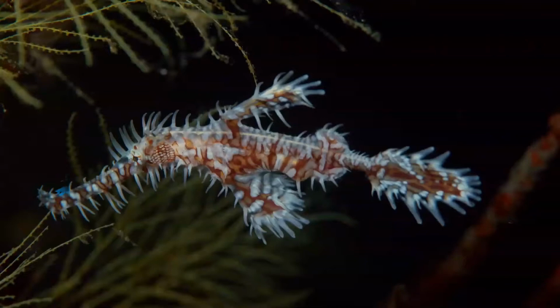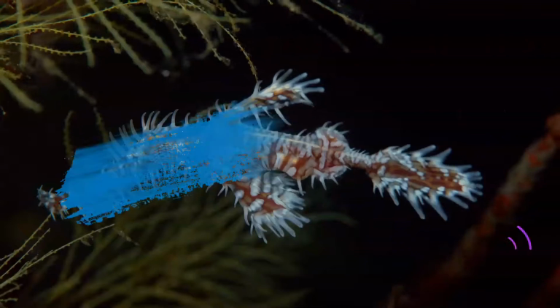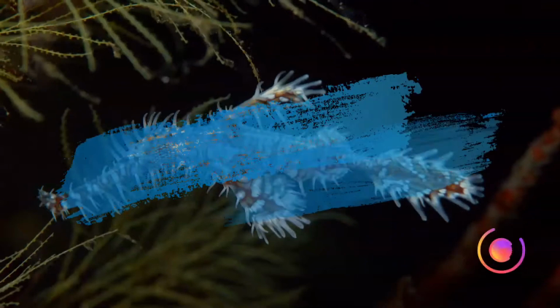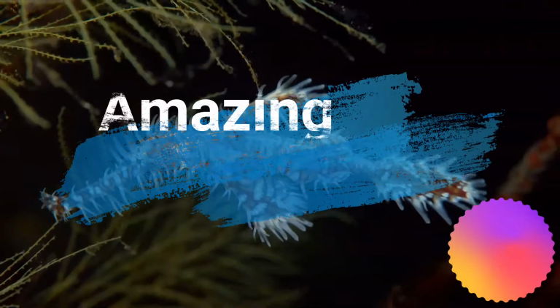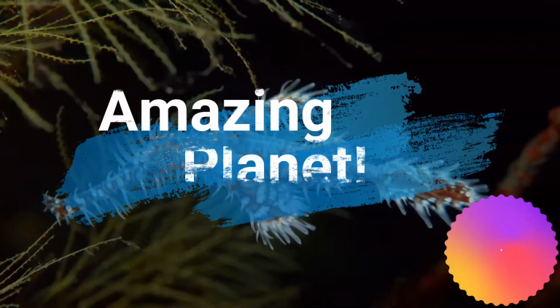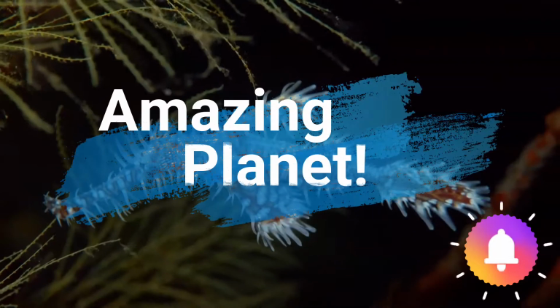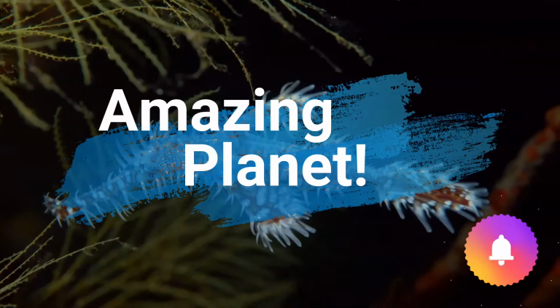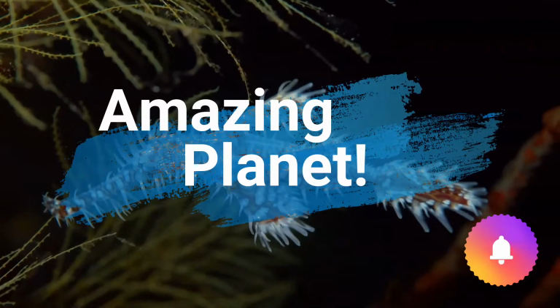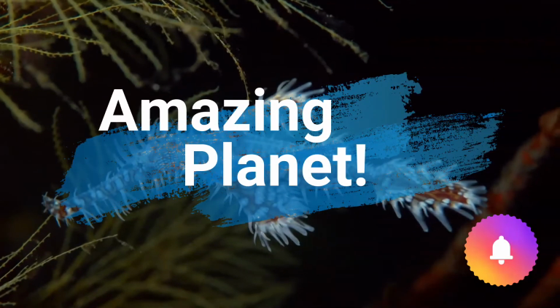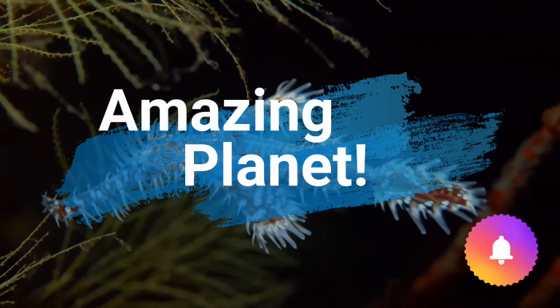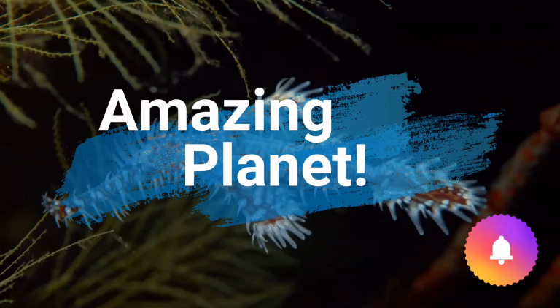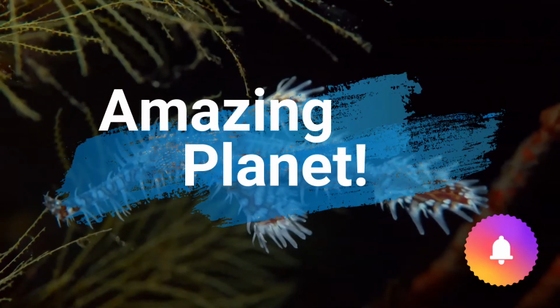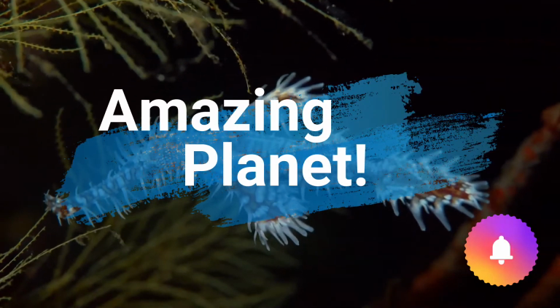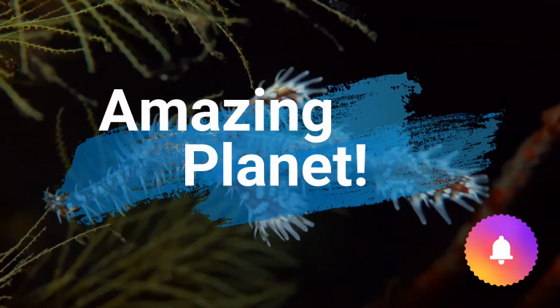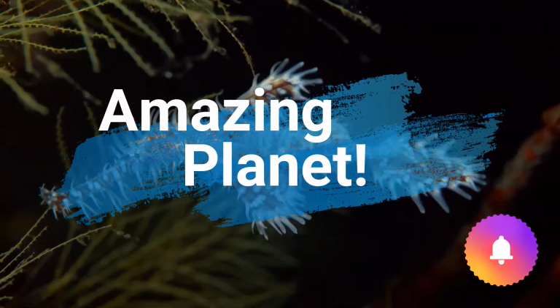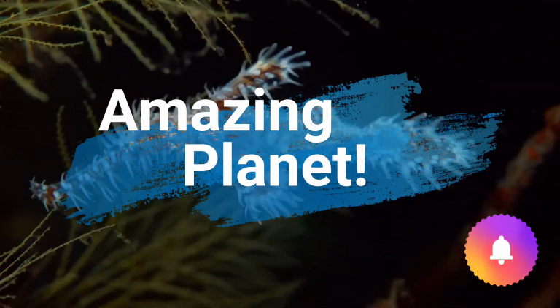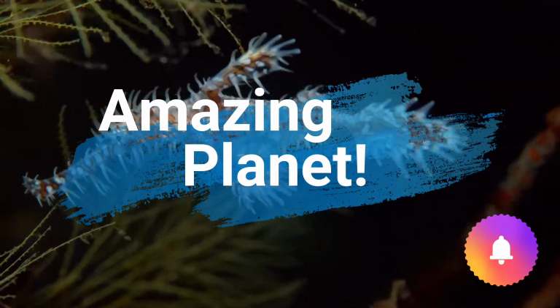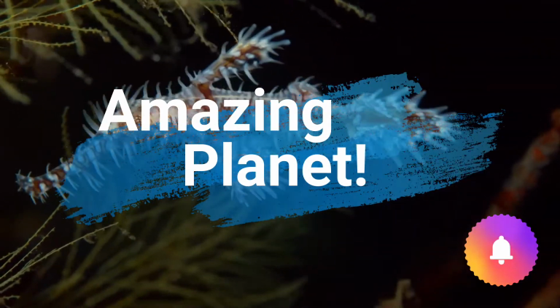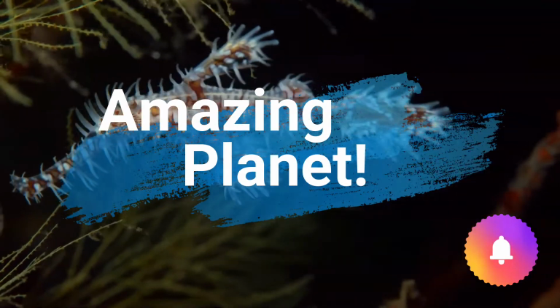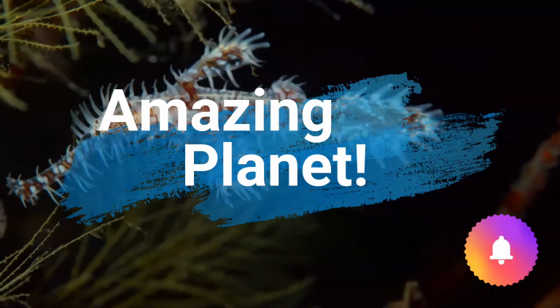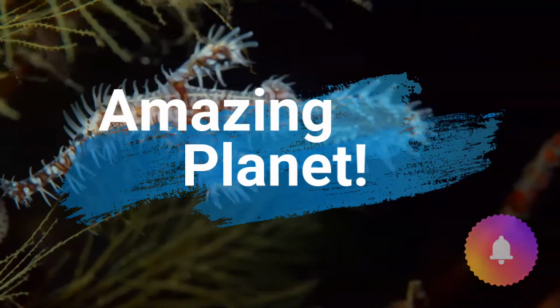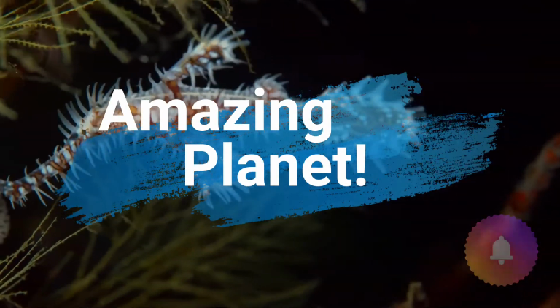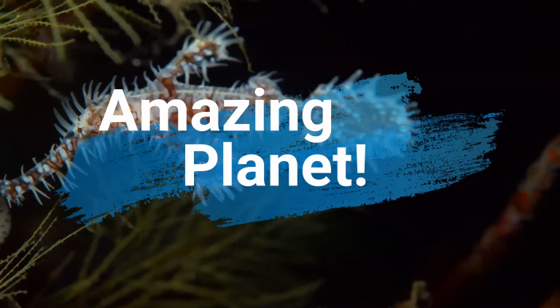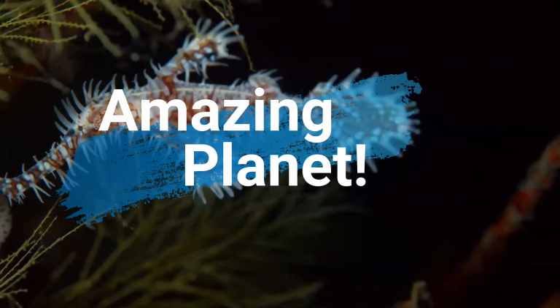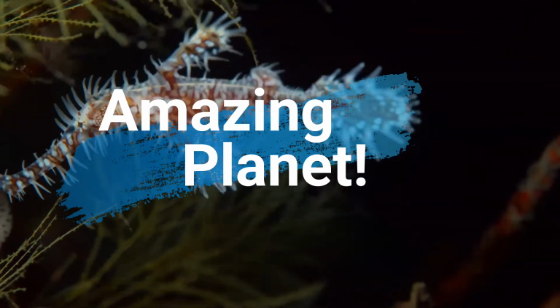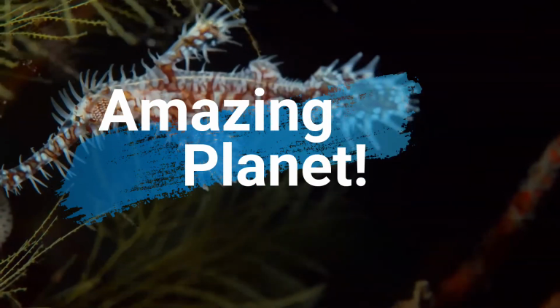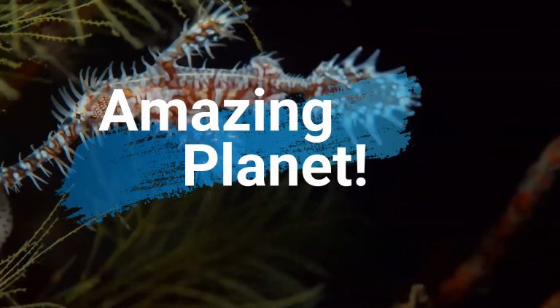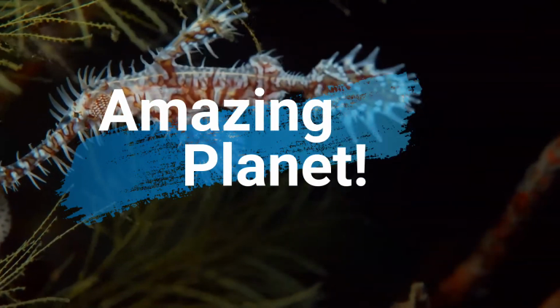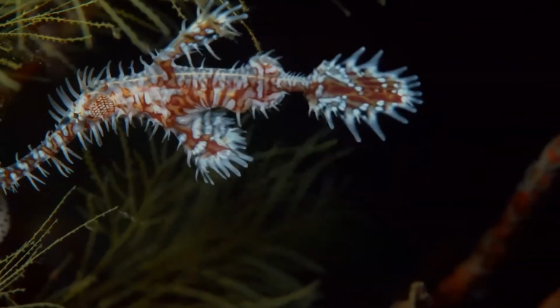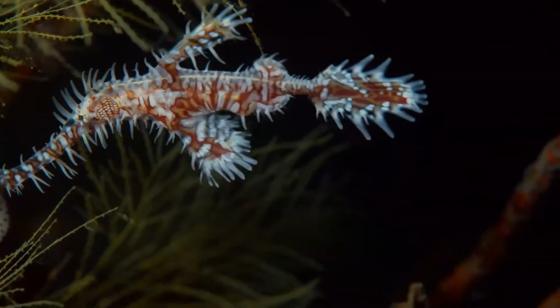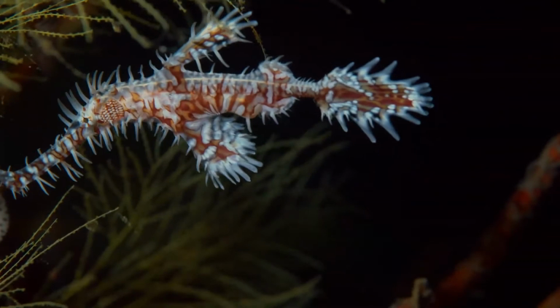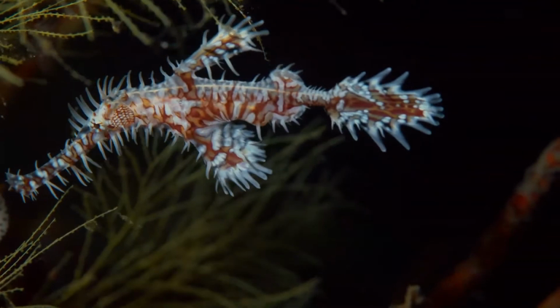Let's visit these wonderful animals together. If you like them, please share with your friends.